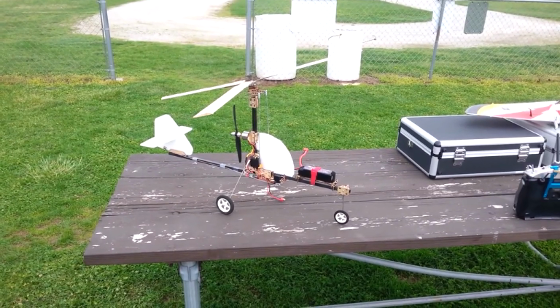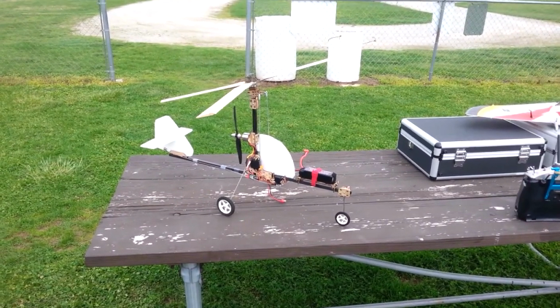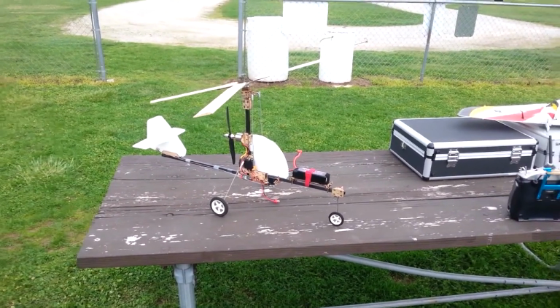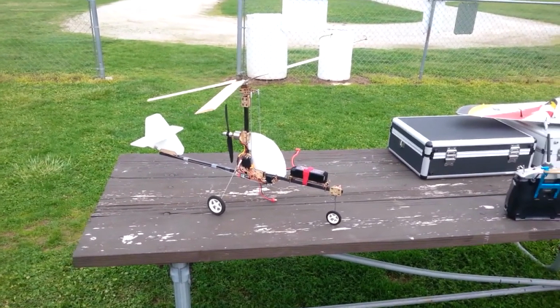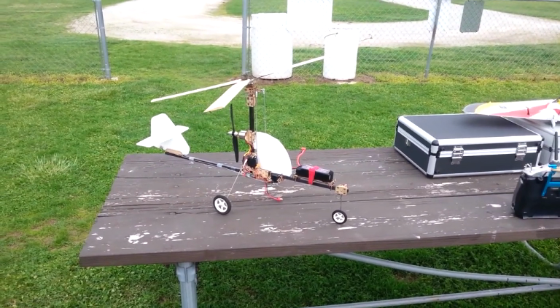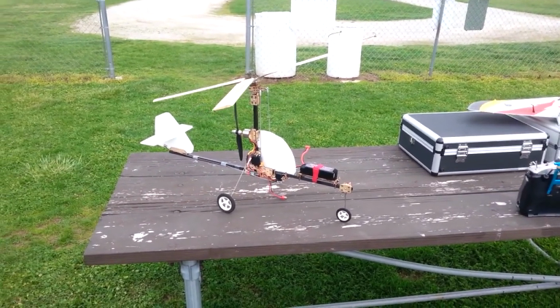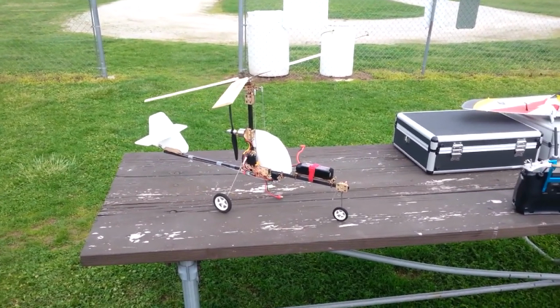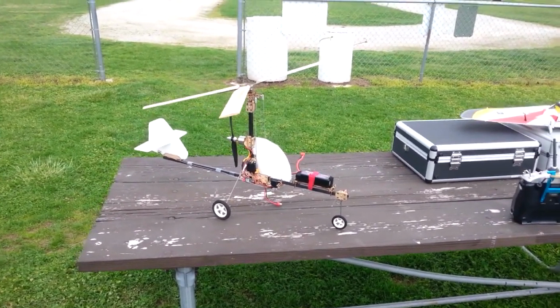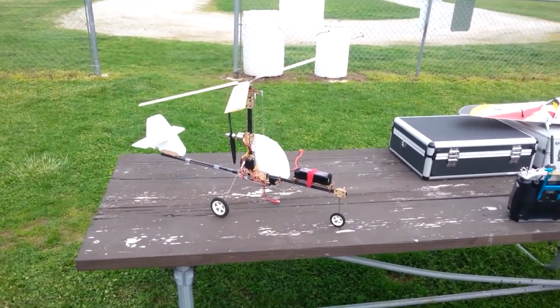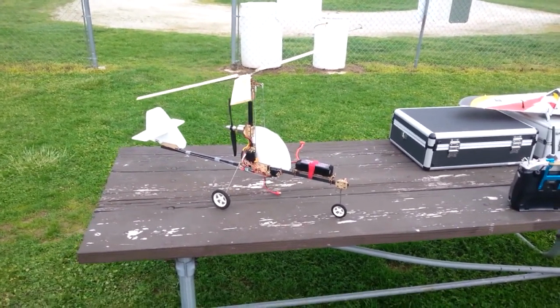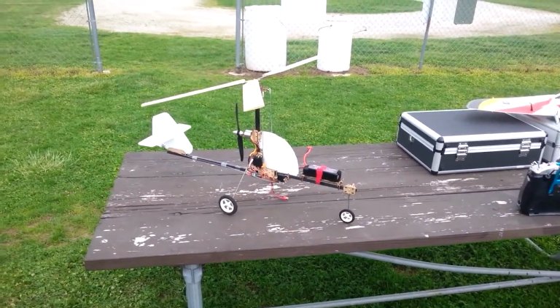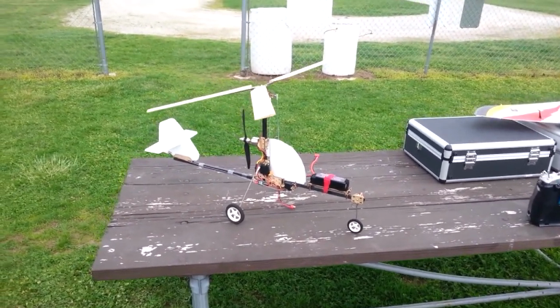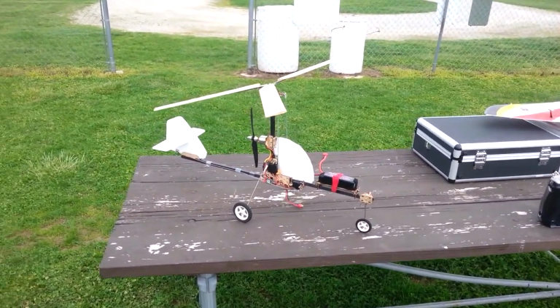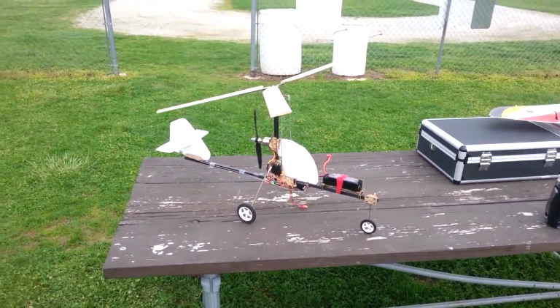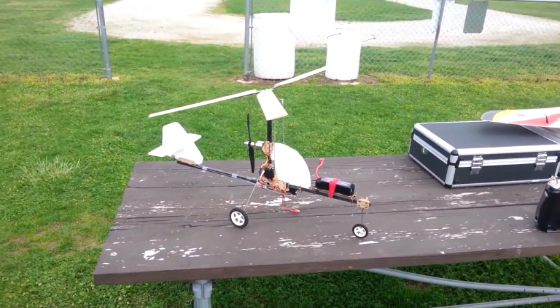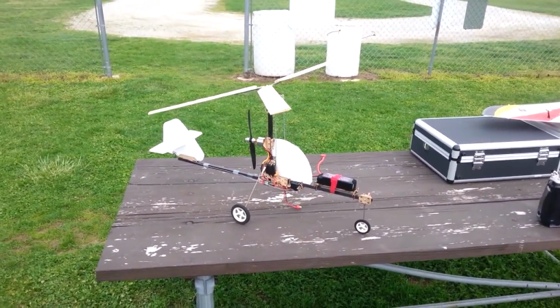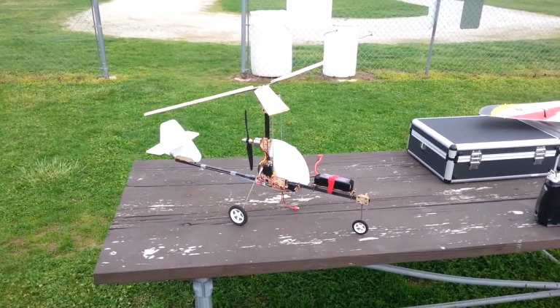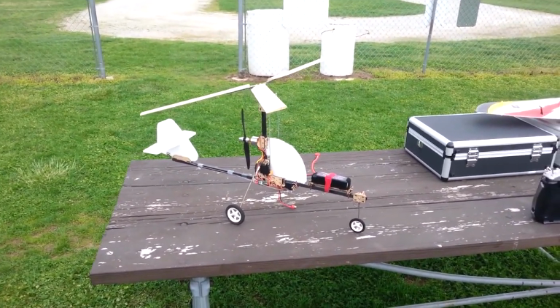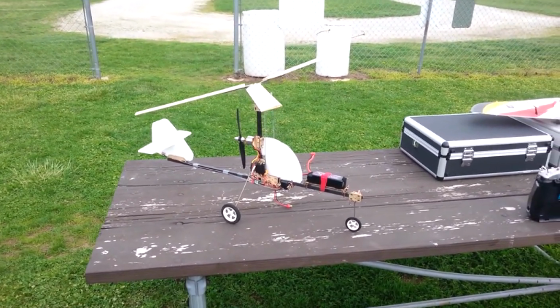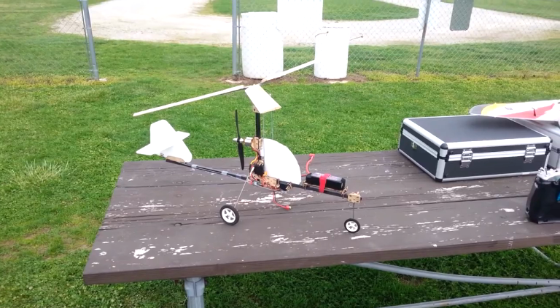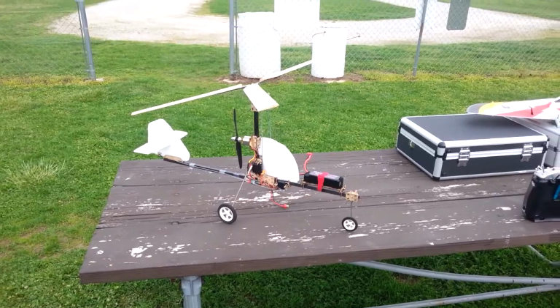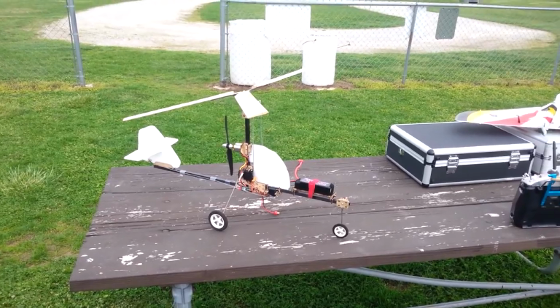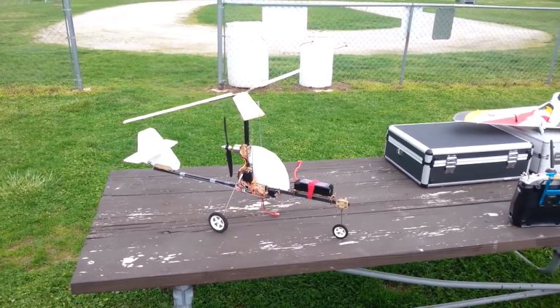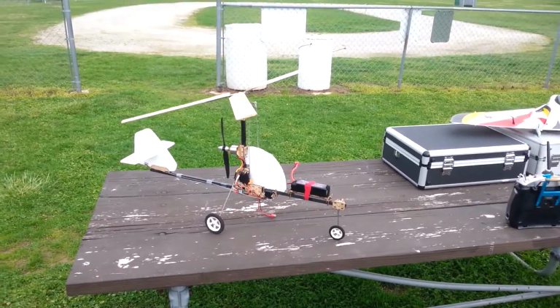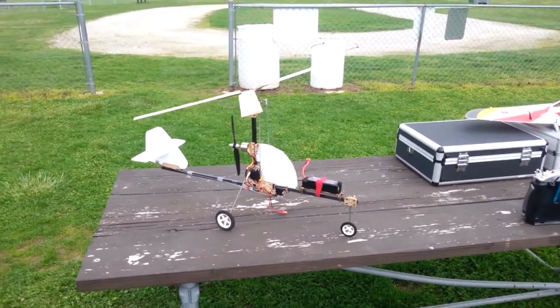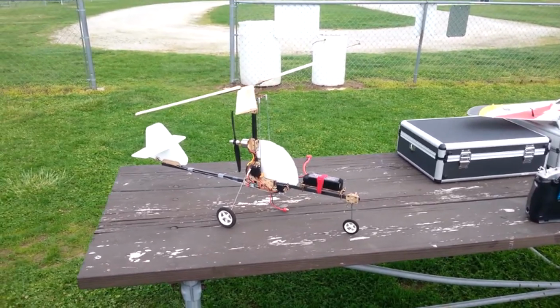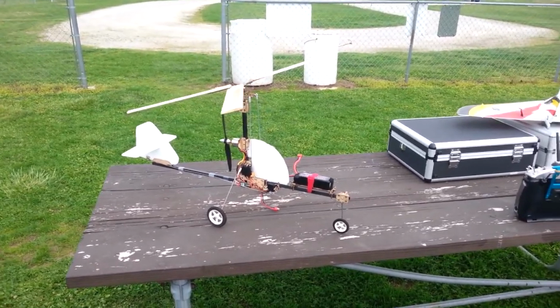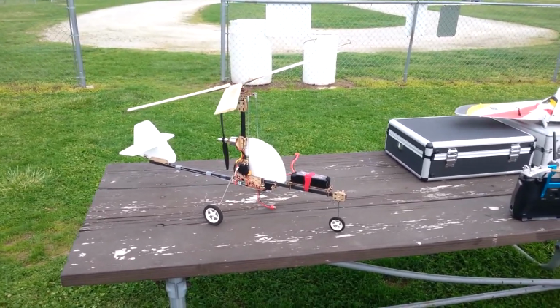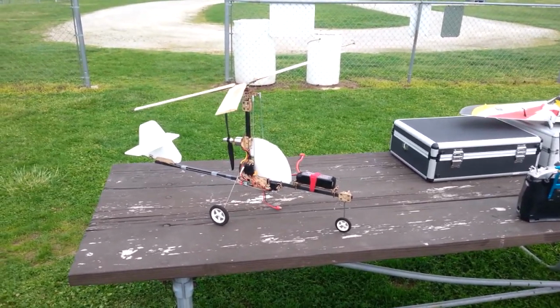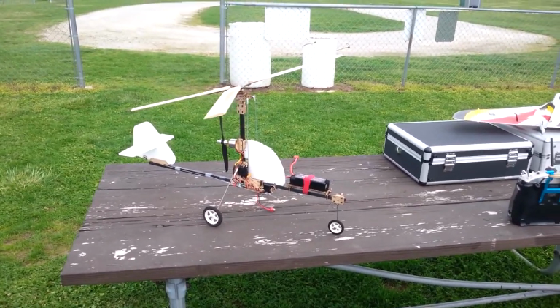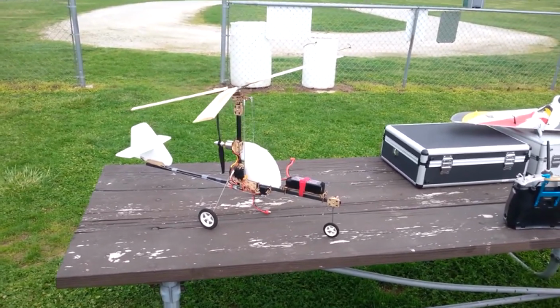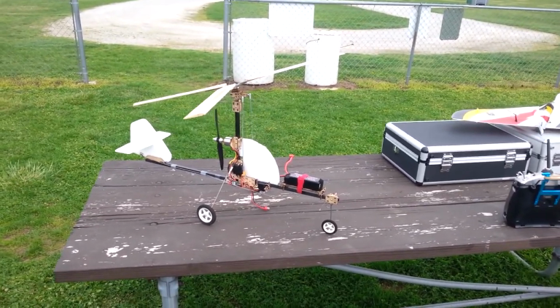Here we are at the Wingmasters Field in Dayton, Ohio, and we're going to try this thing again.